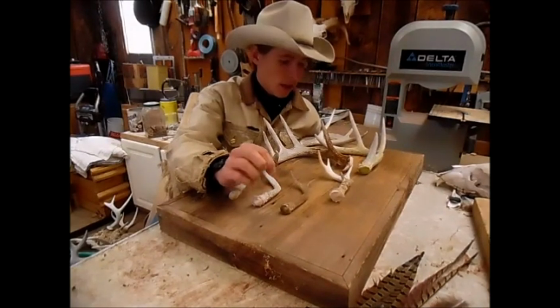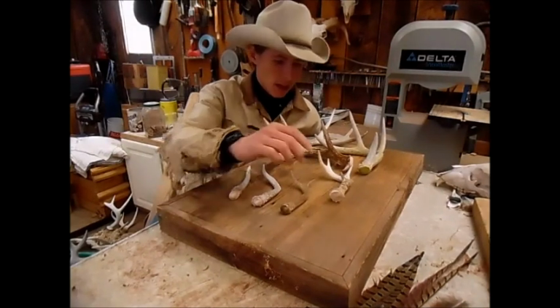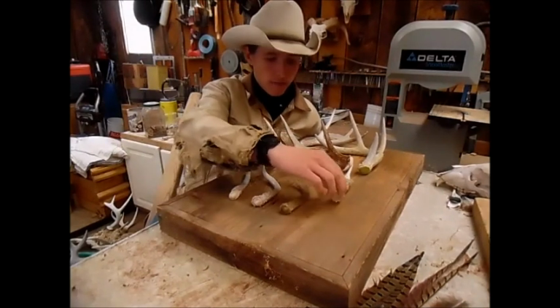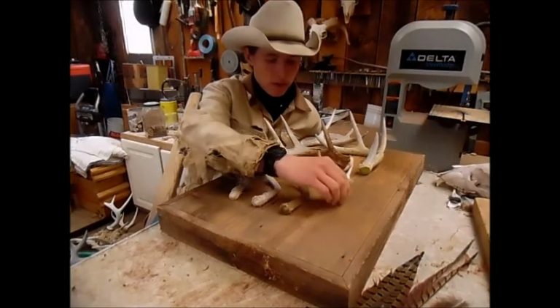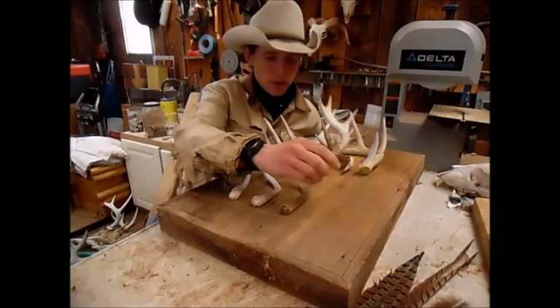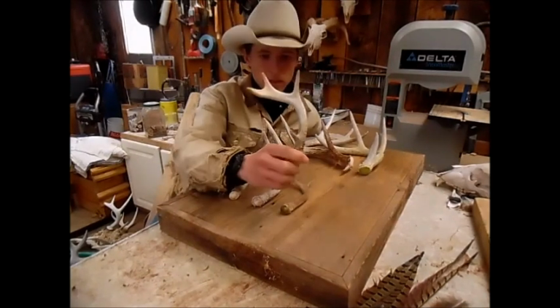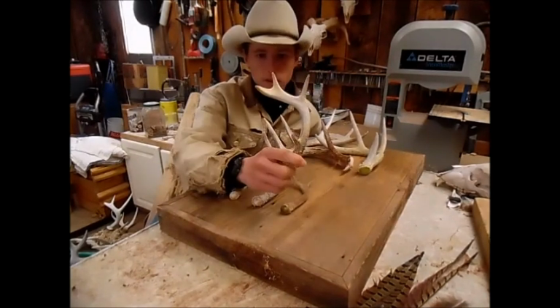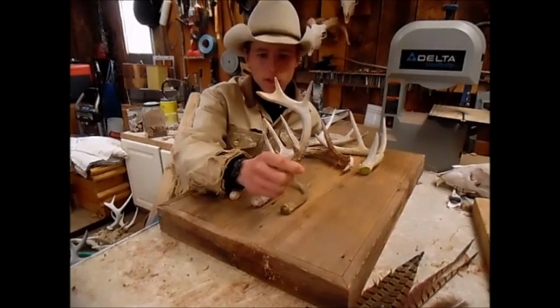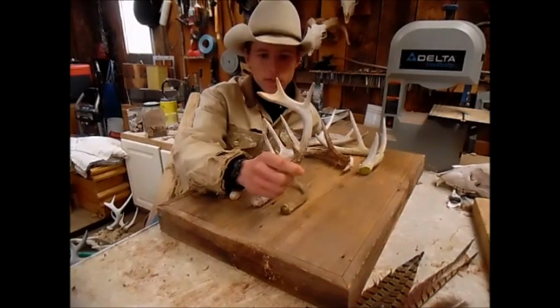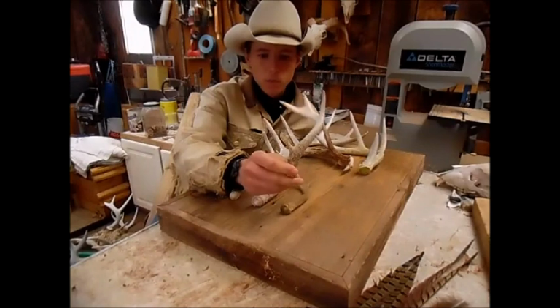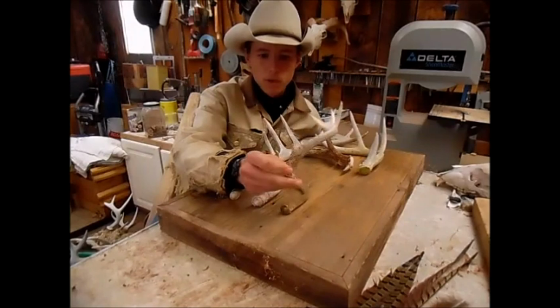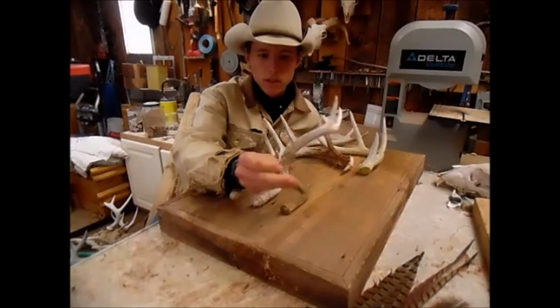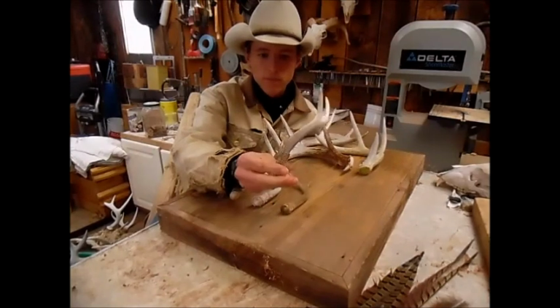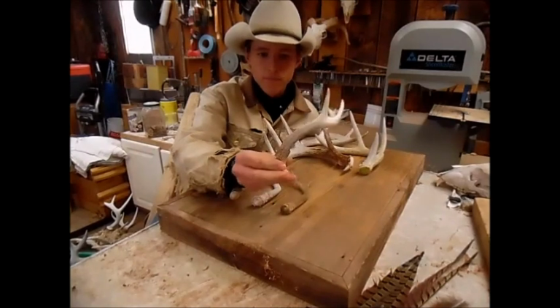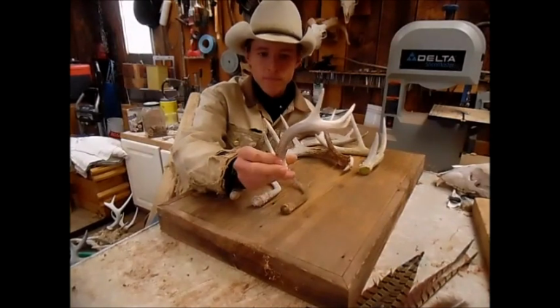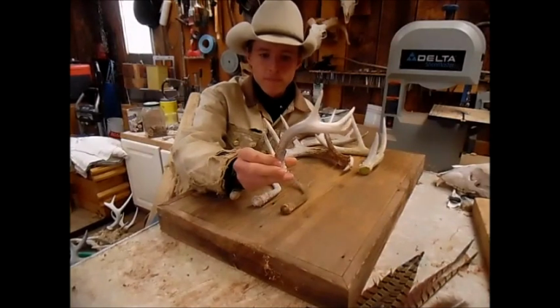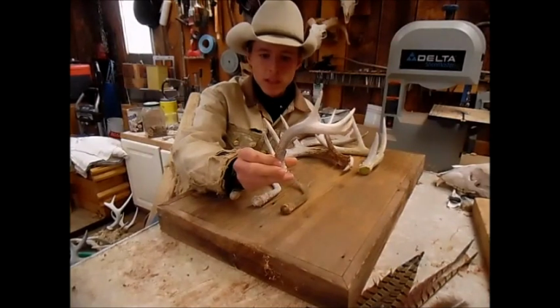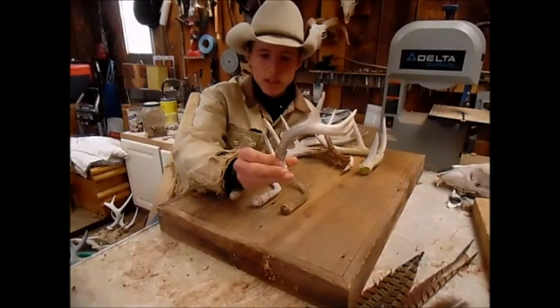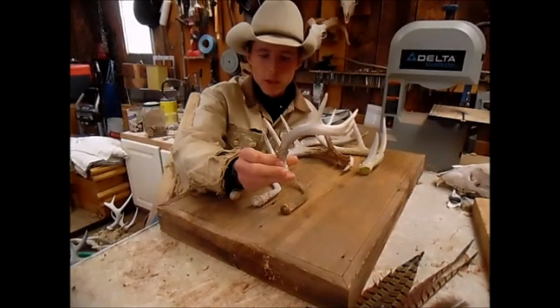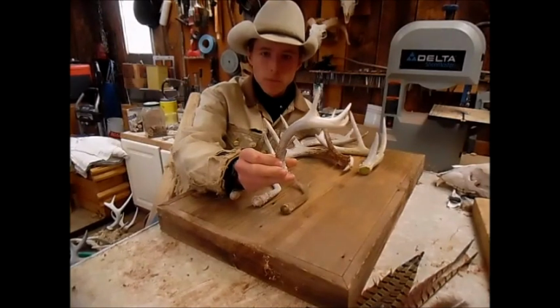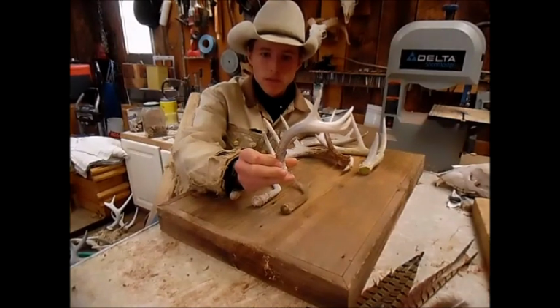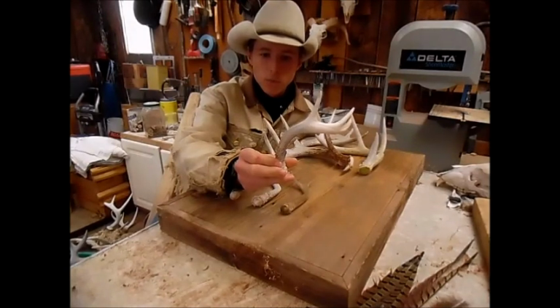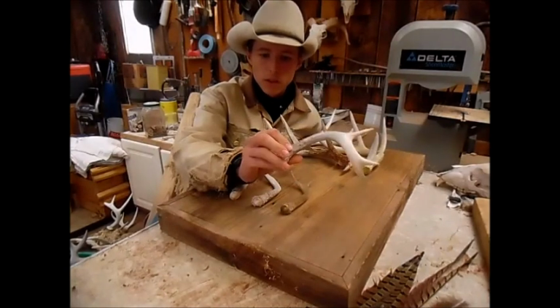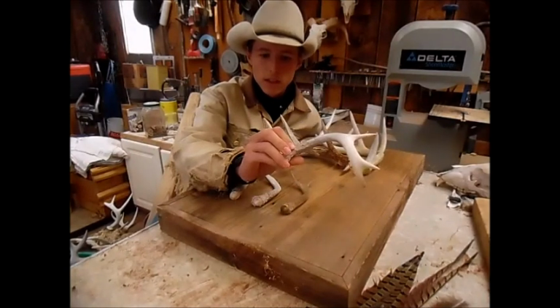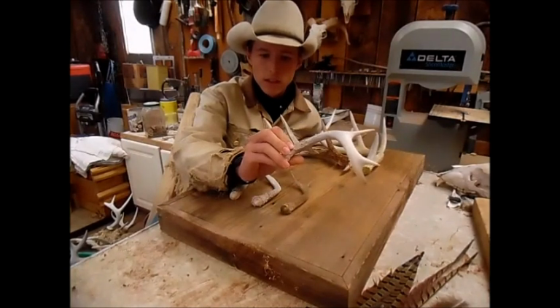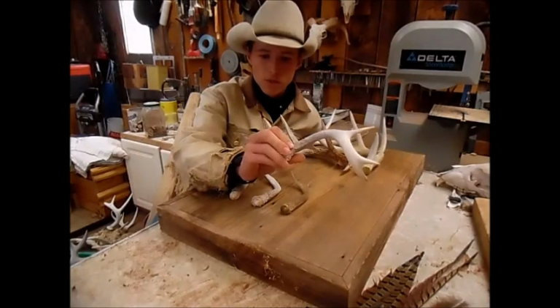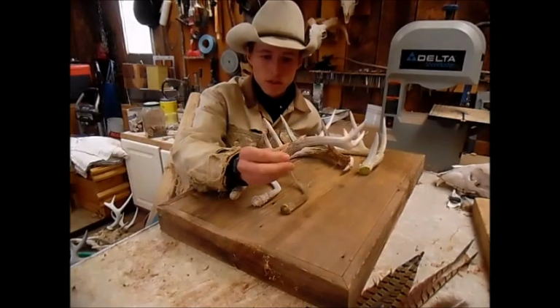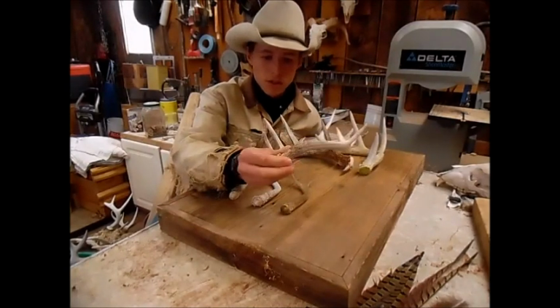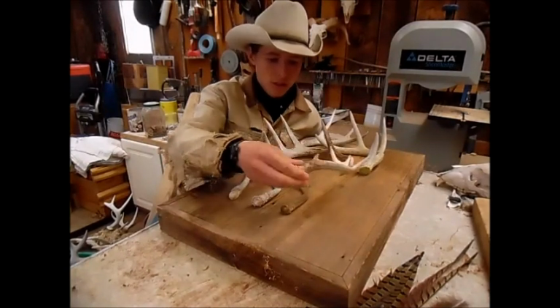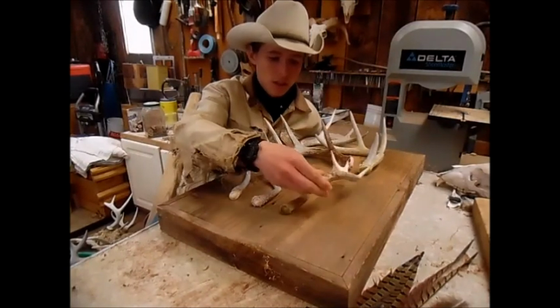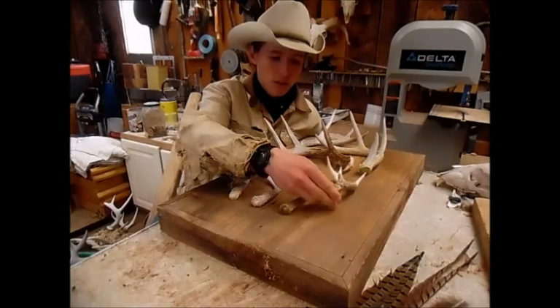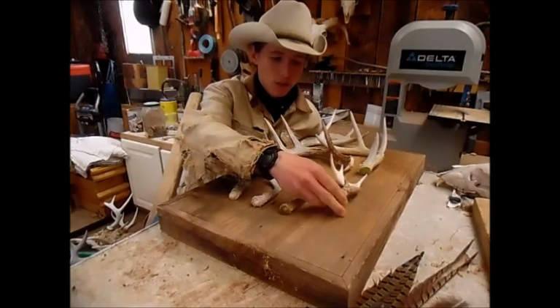And I found this four point. It's my smallest four point yet. This one is just a year old.